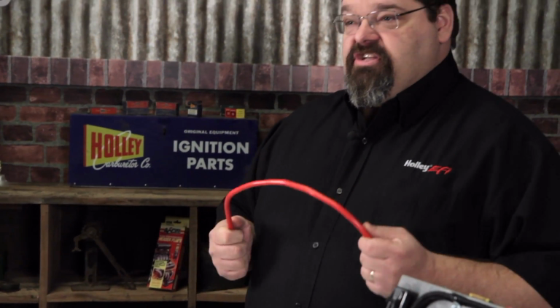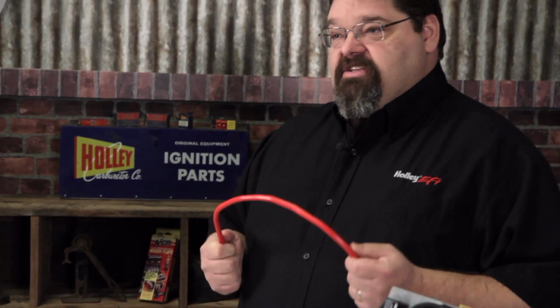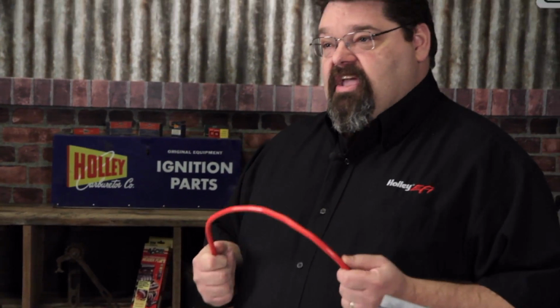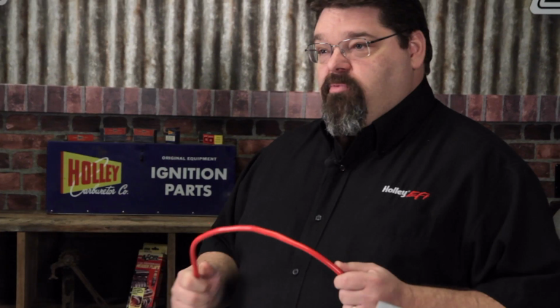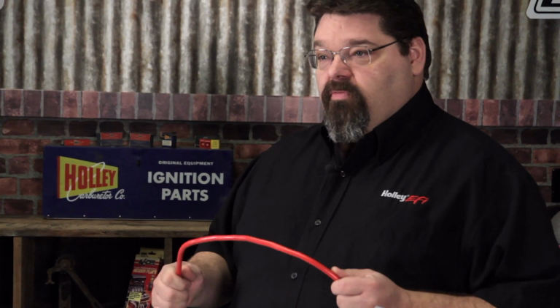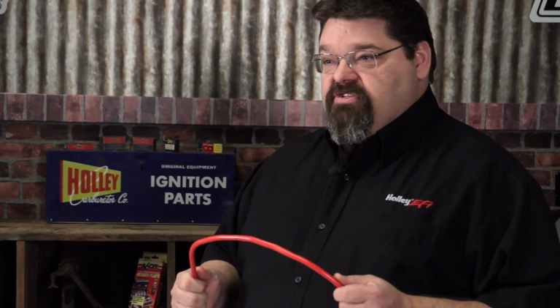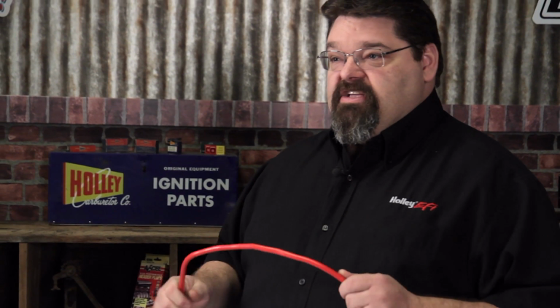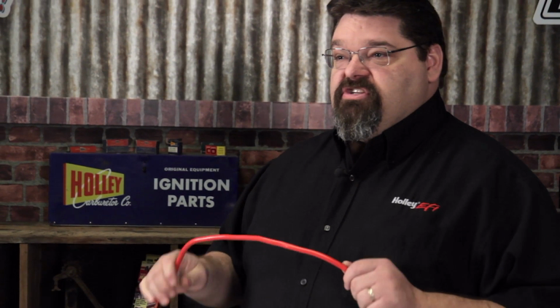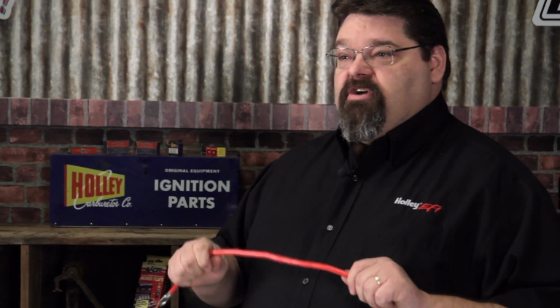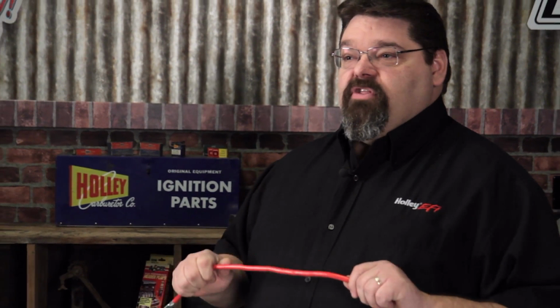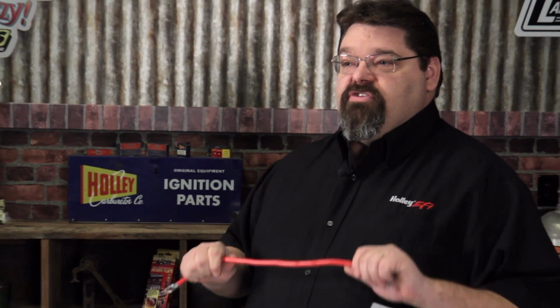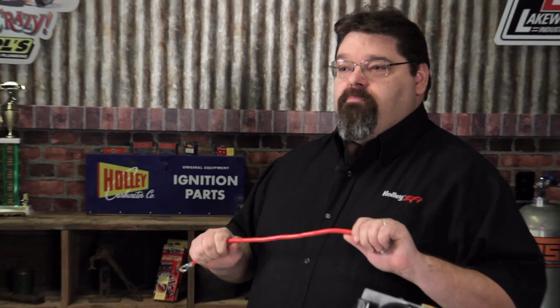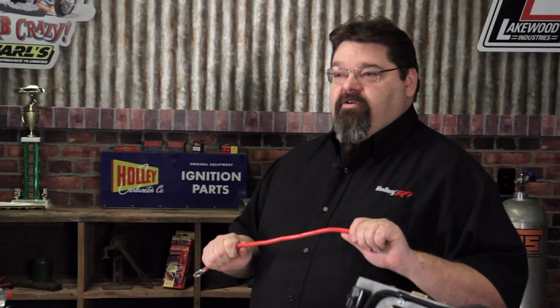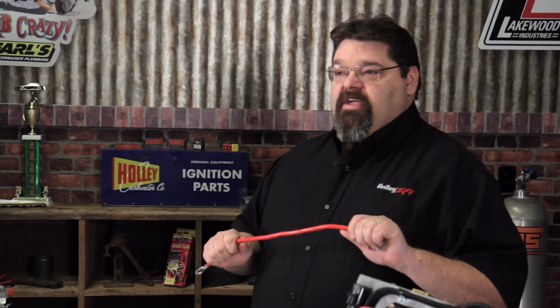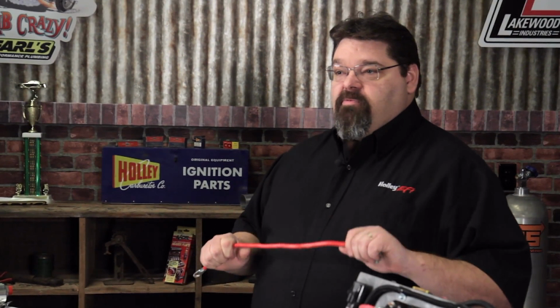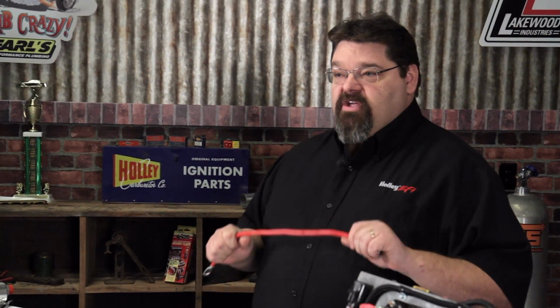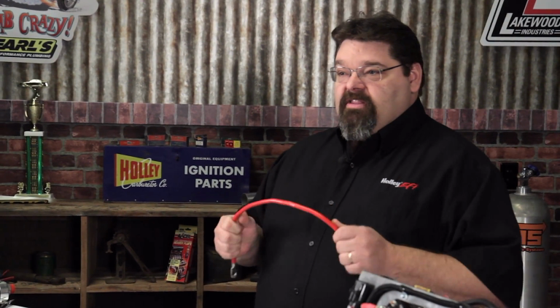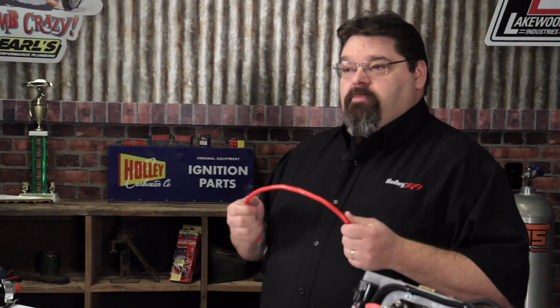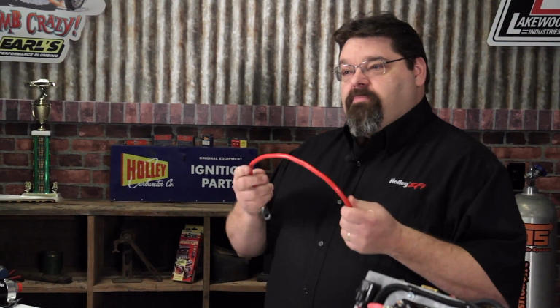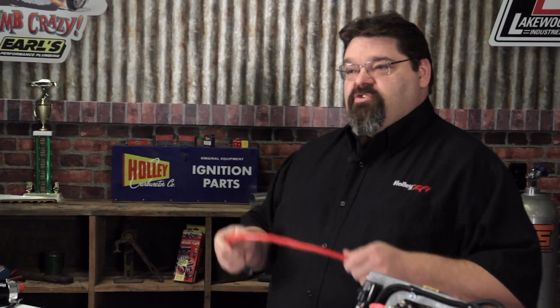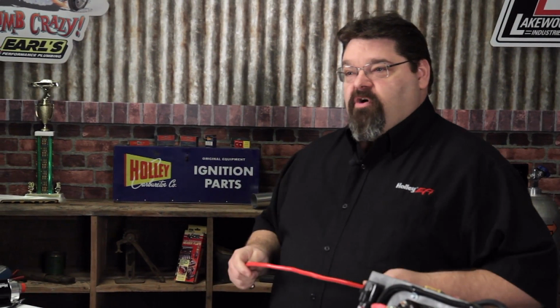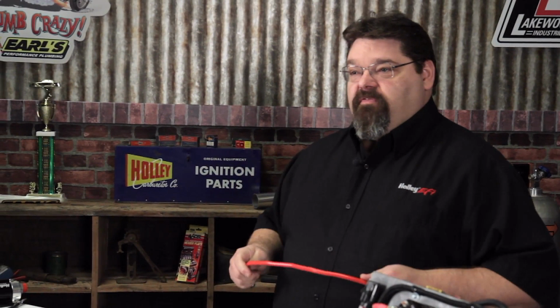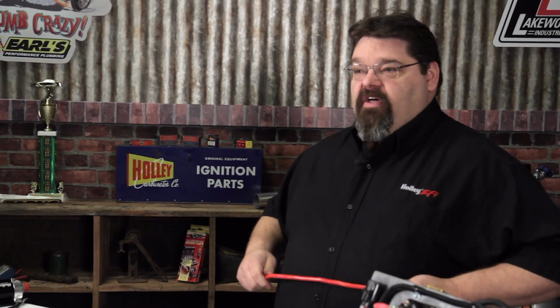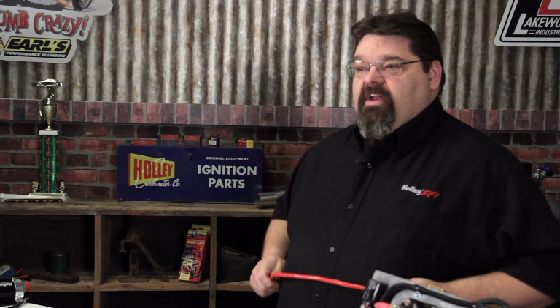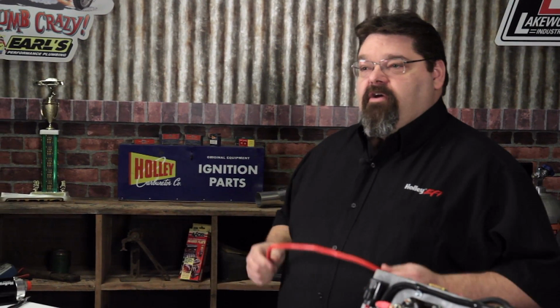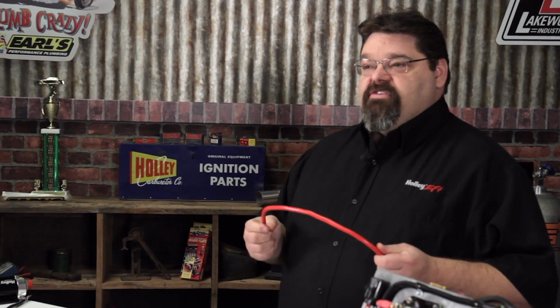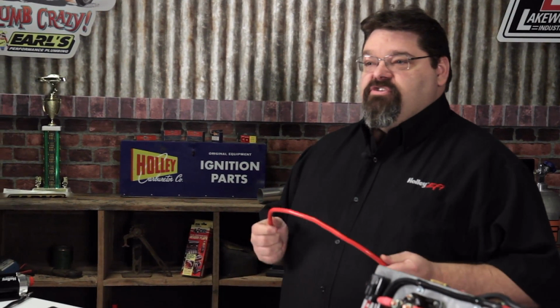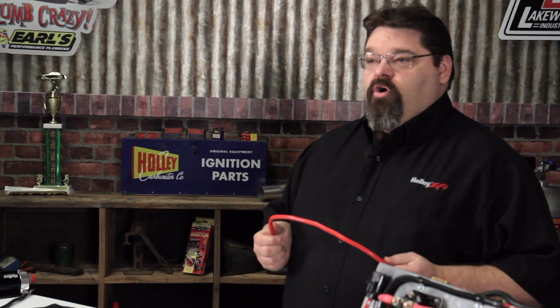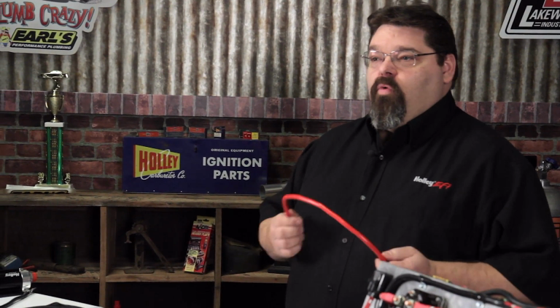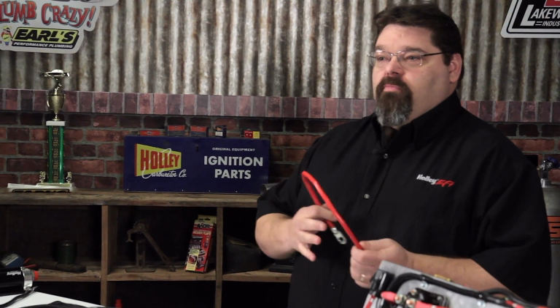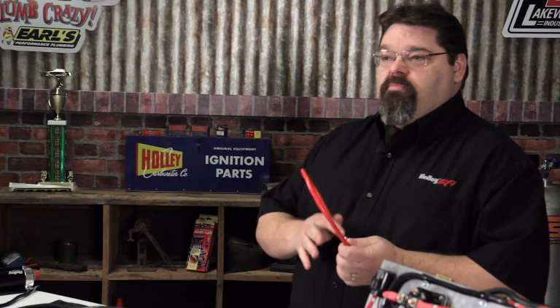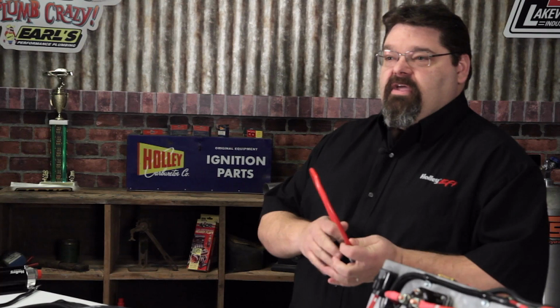SGX cable insulation is generally used on battery cables to help keep sparks from flying in areas where you don't want them.